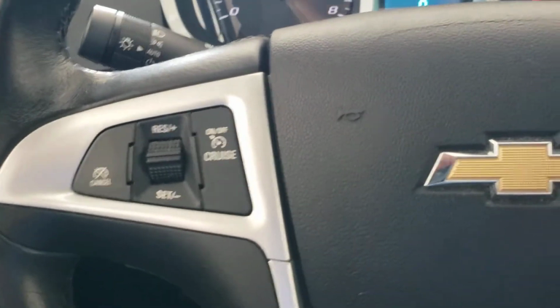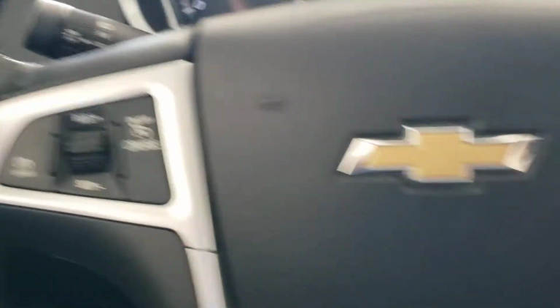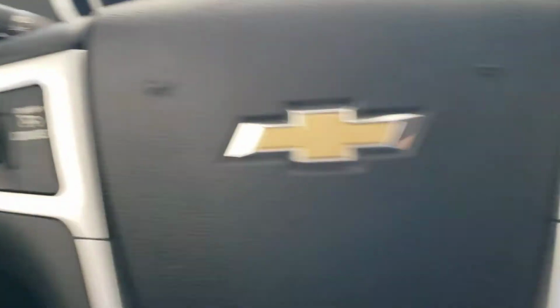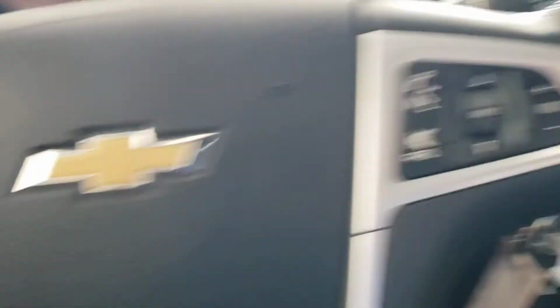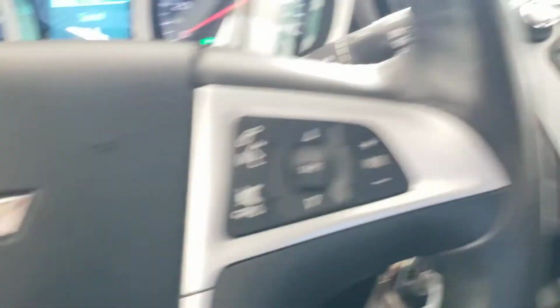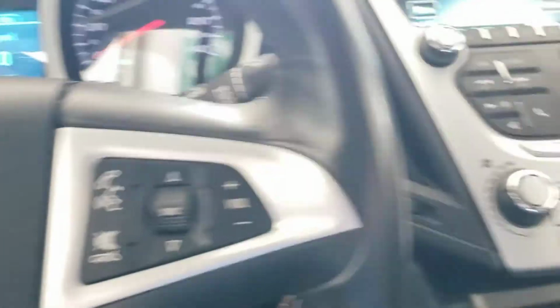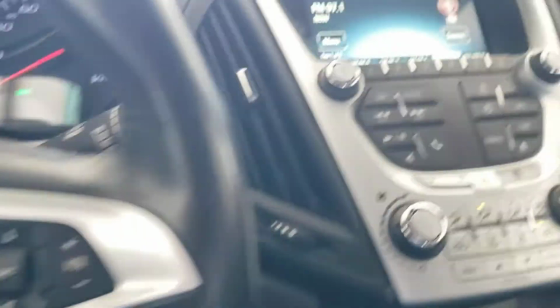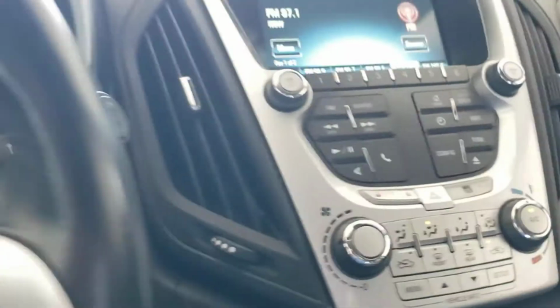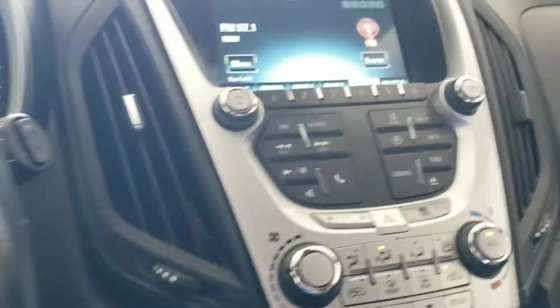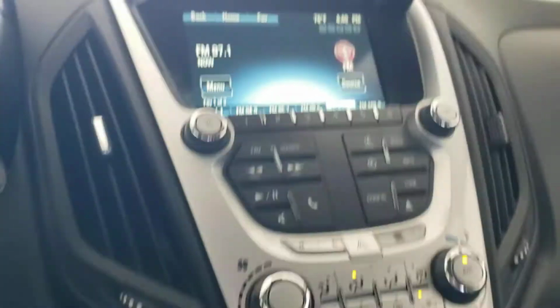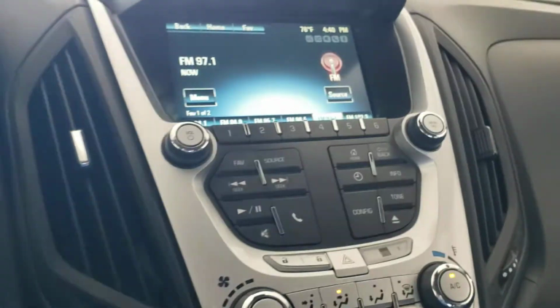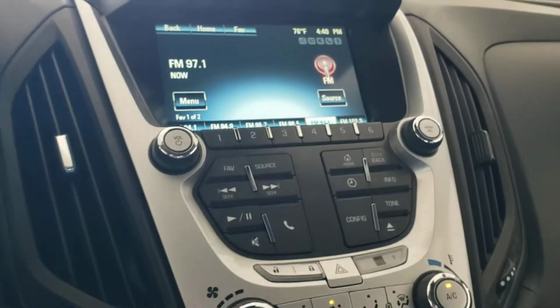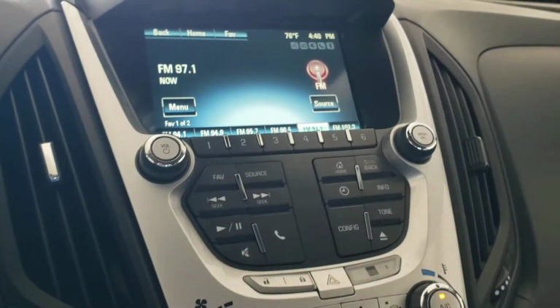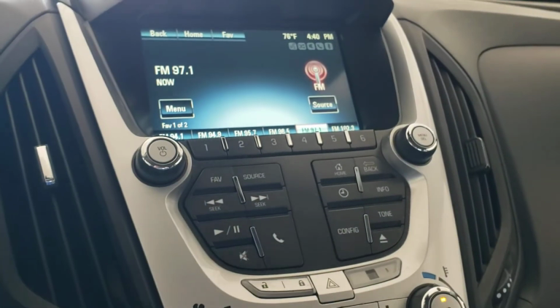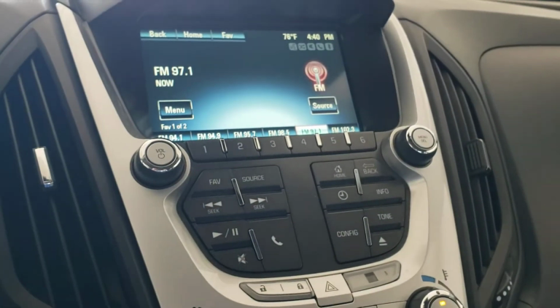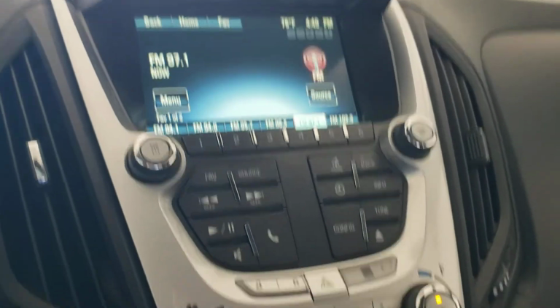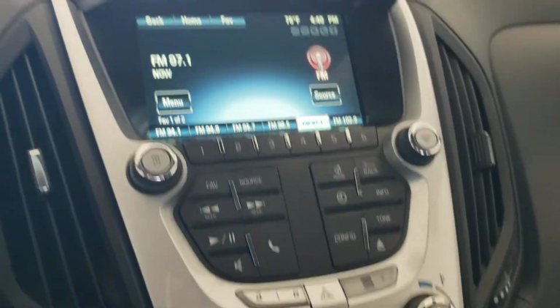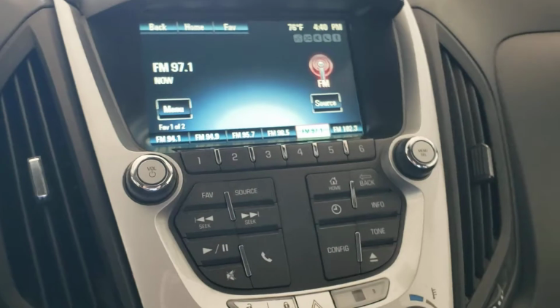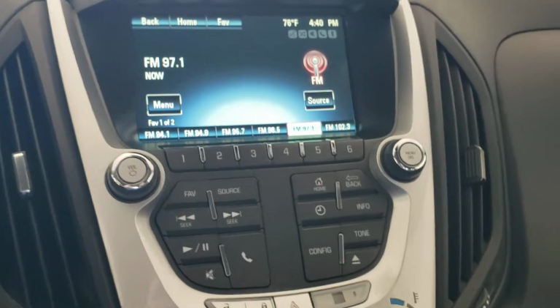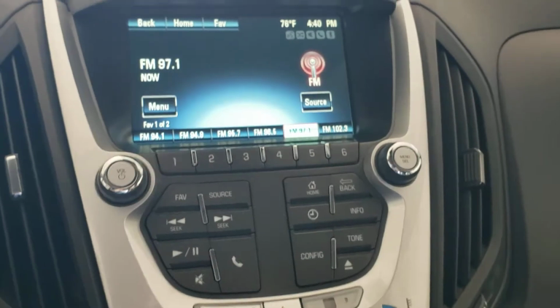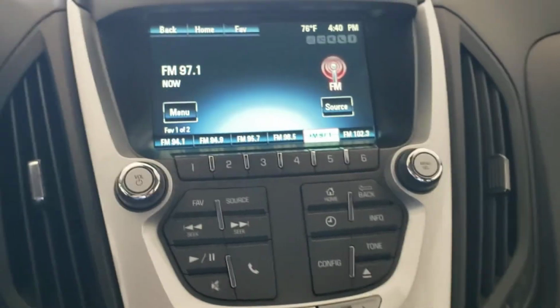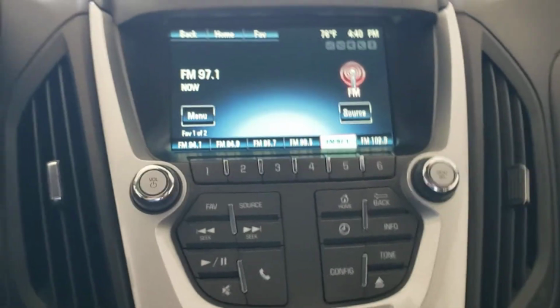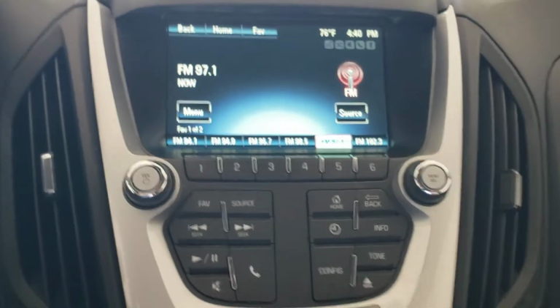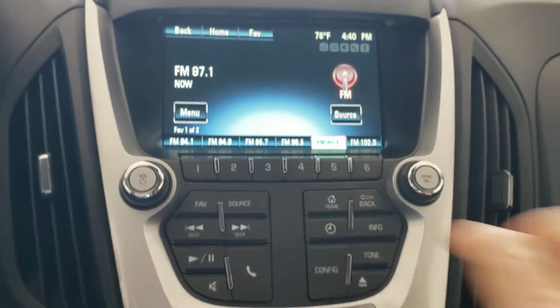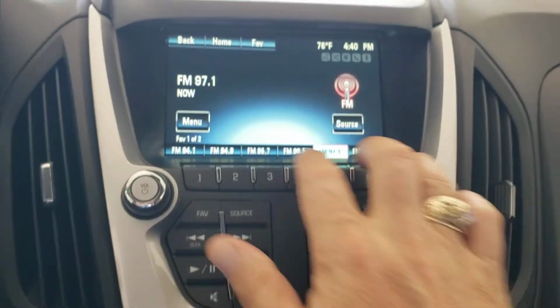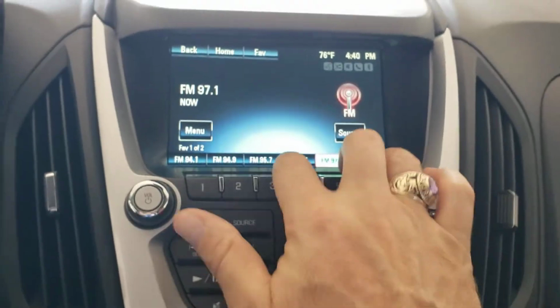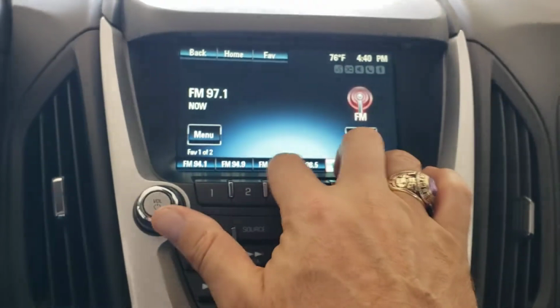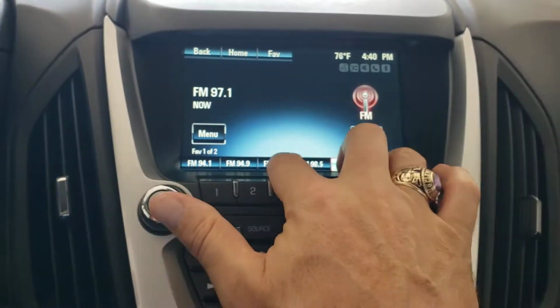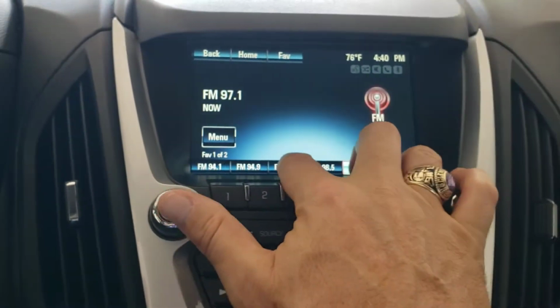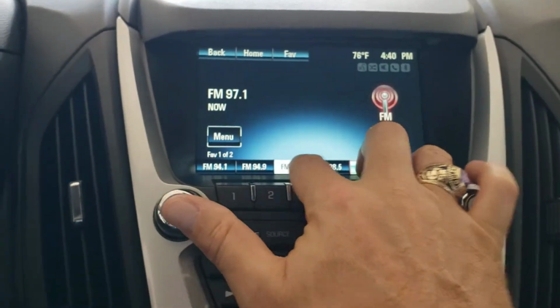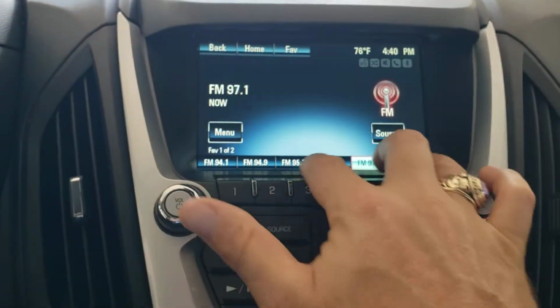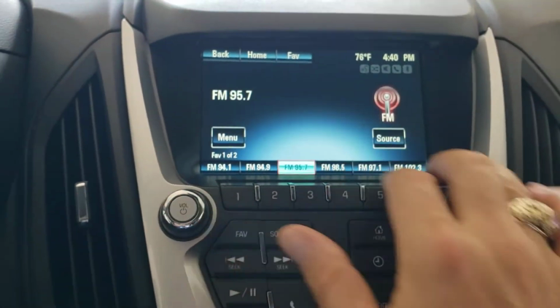There are controls on the front of the steering wheel, and the radio is a touchscreen.